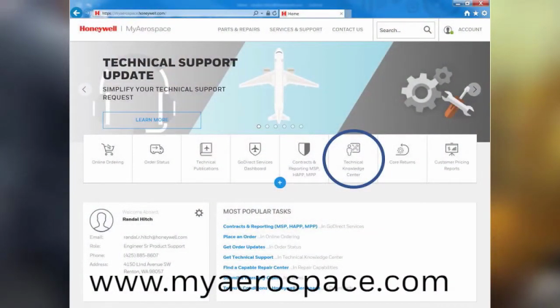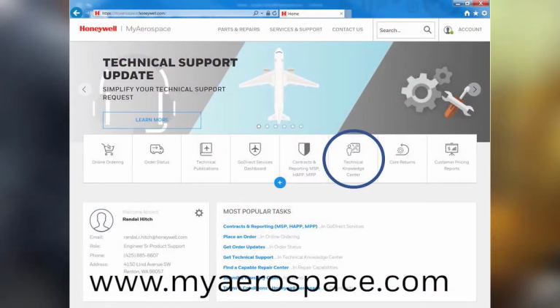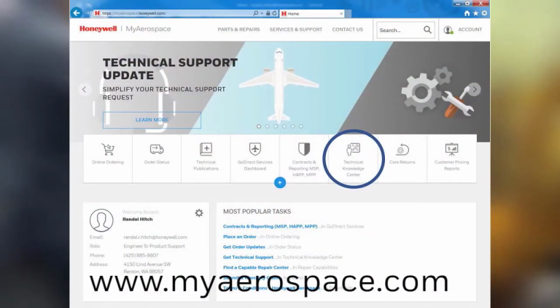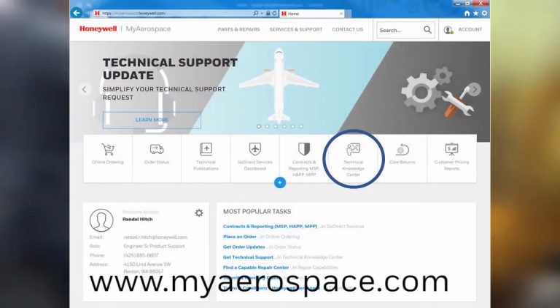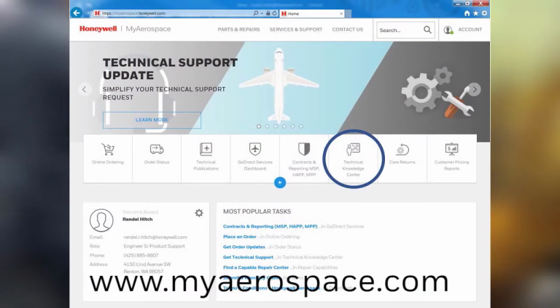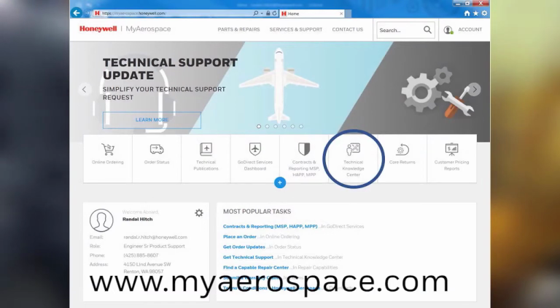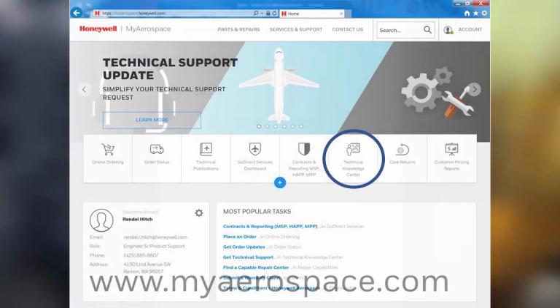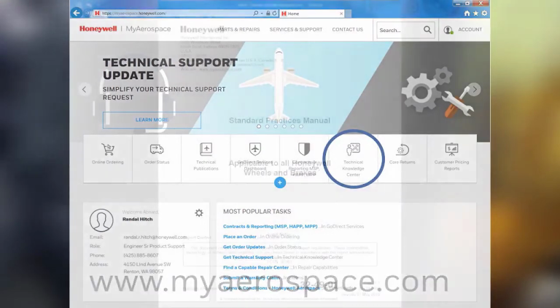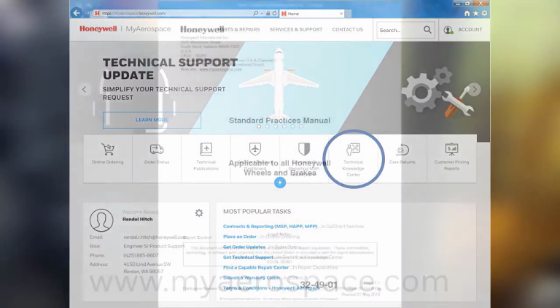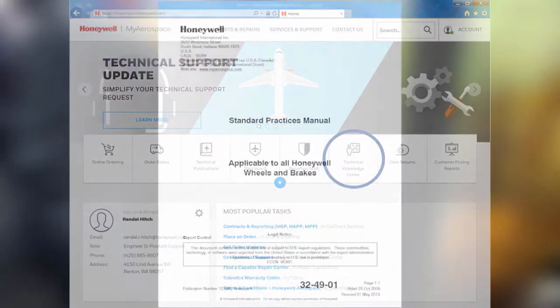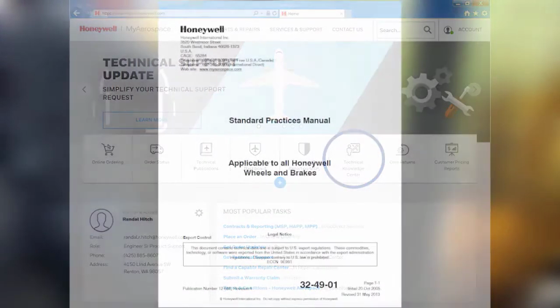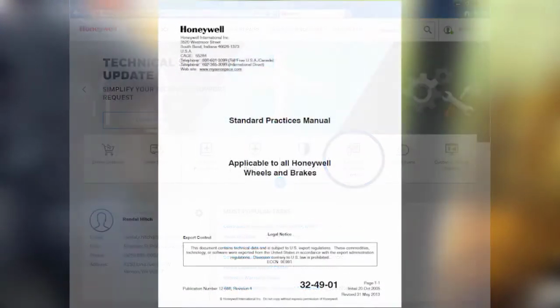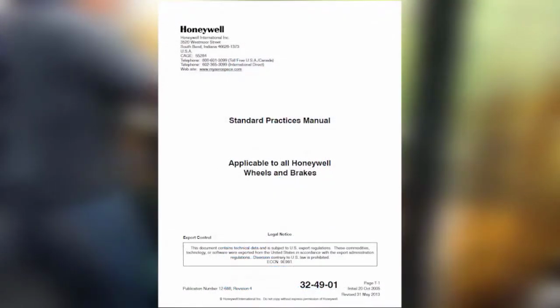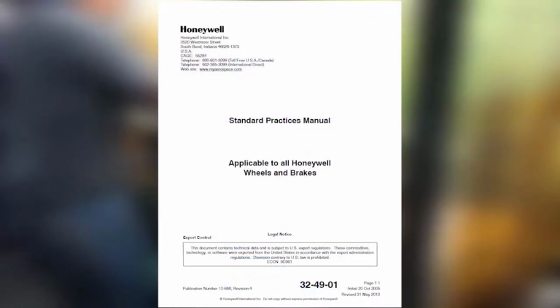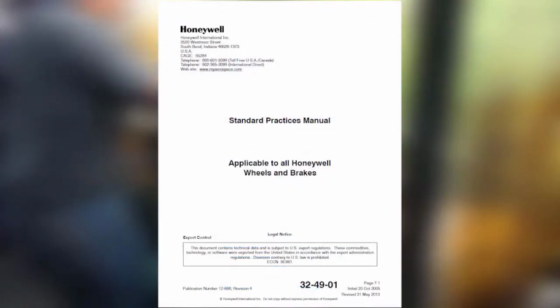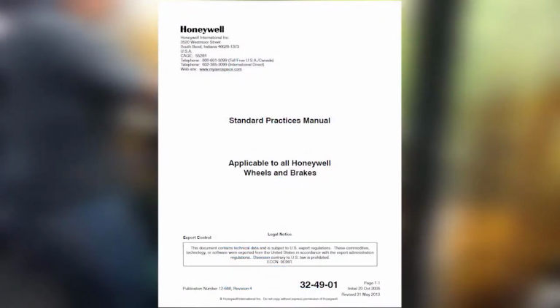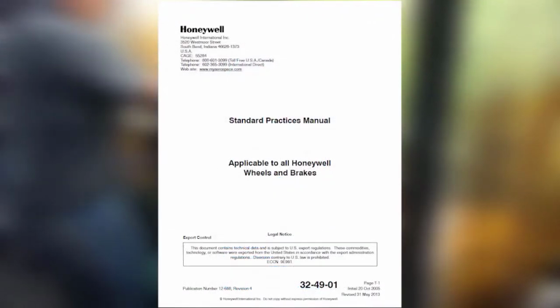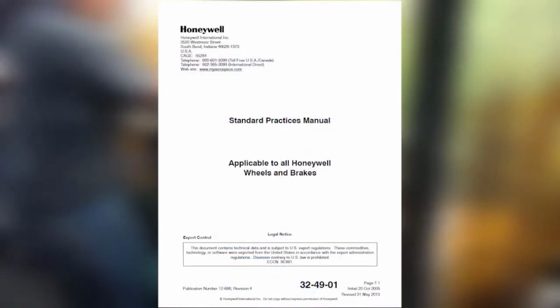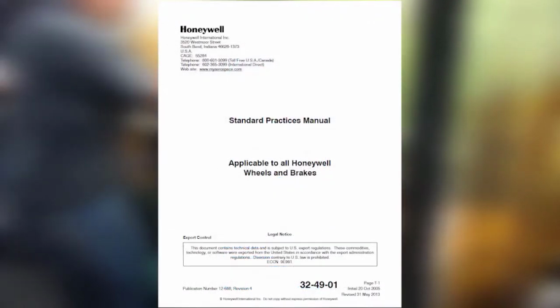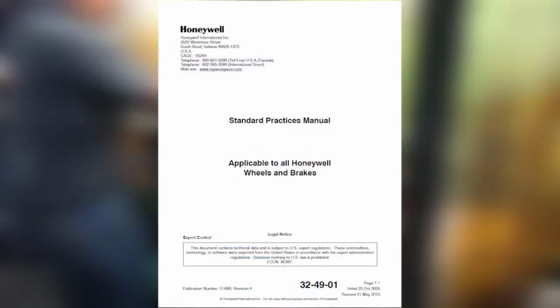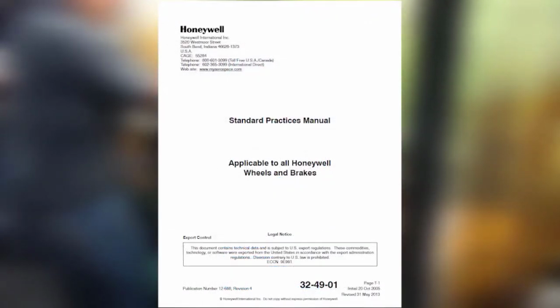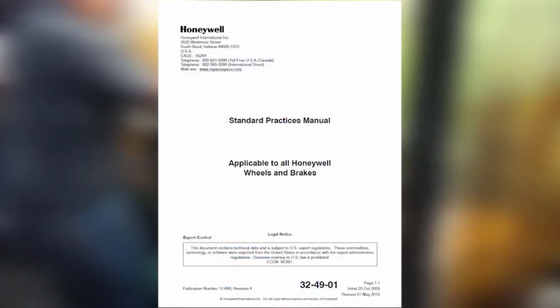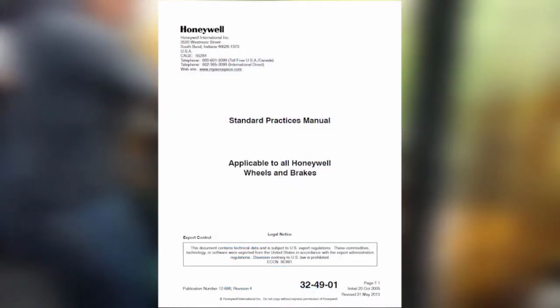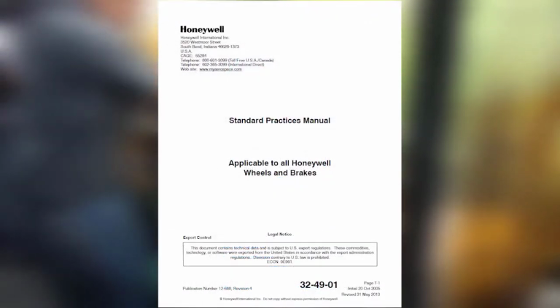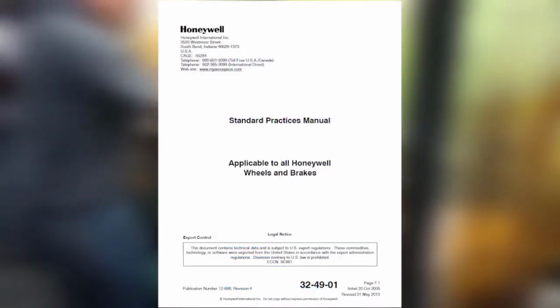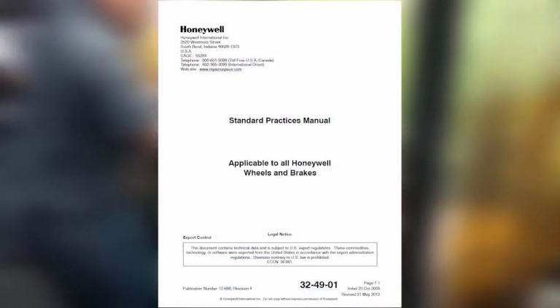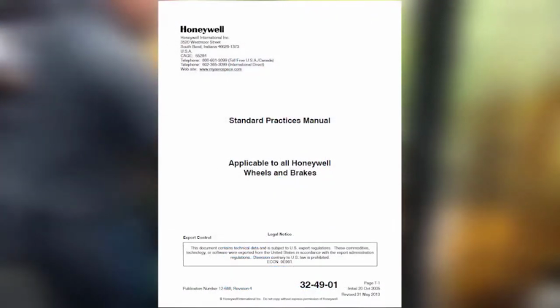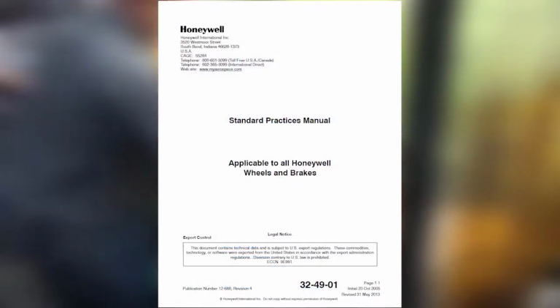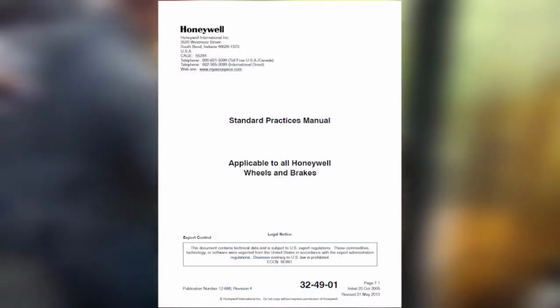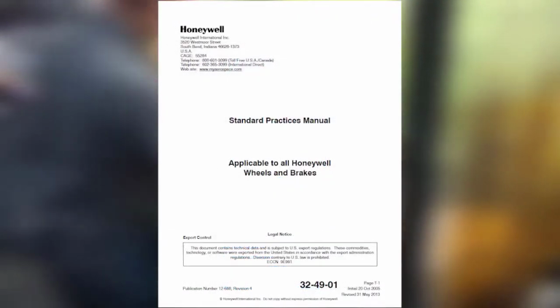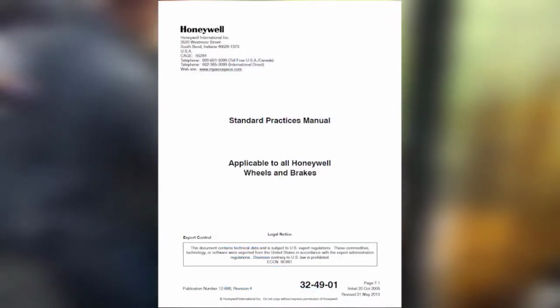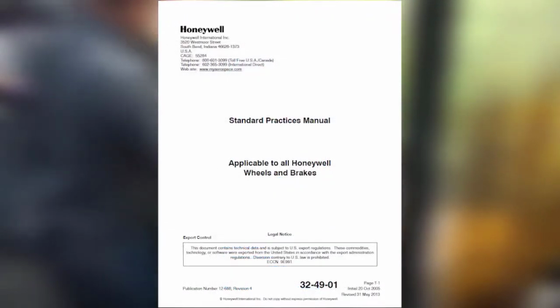This concludes our video on standard practices for repacking wheel bearings.